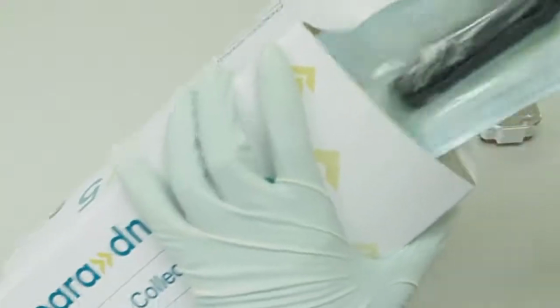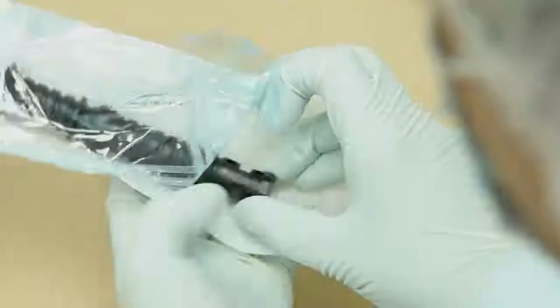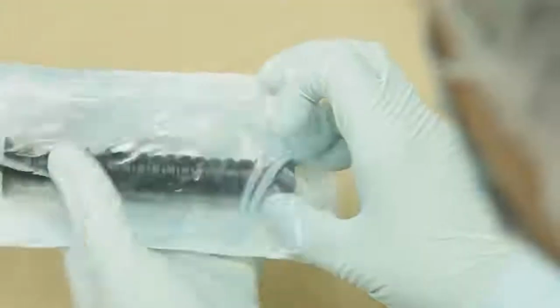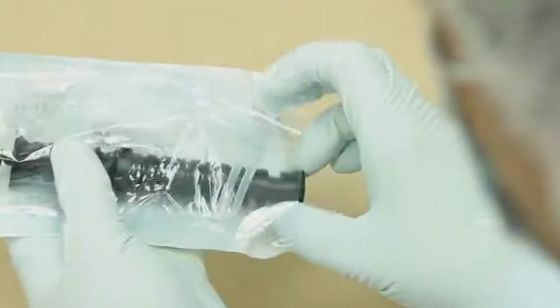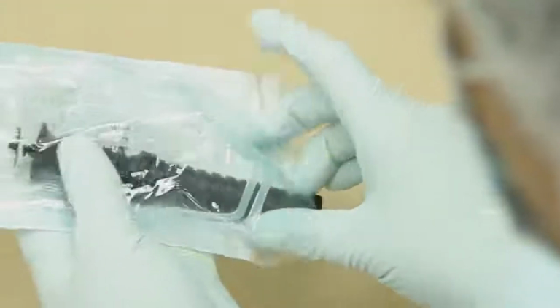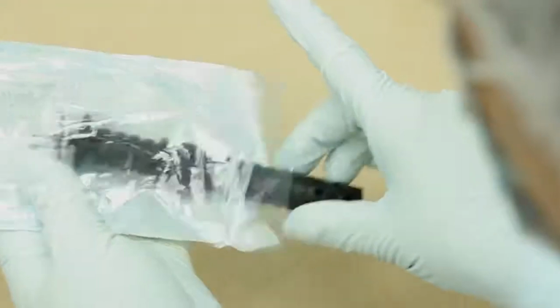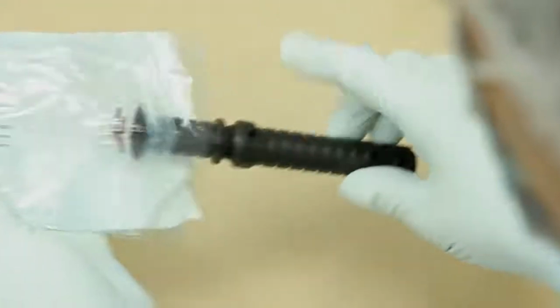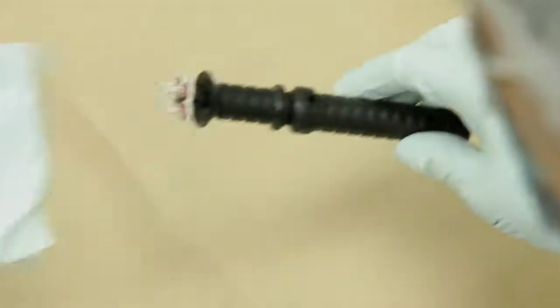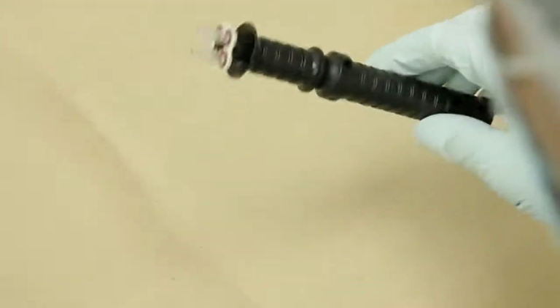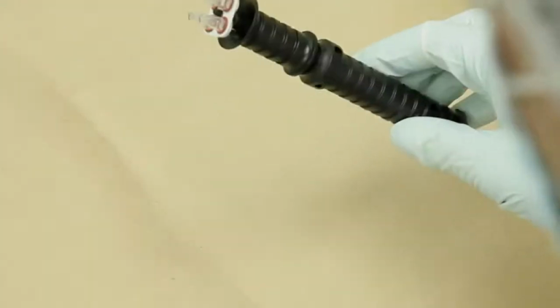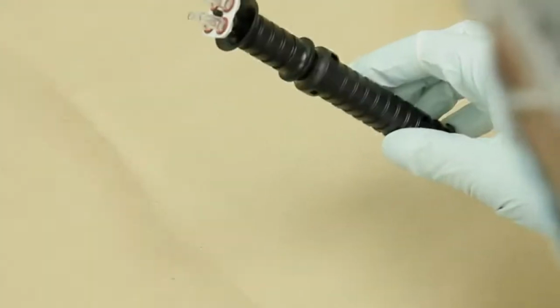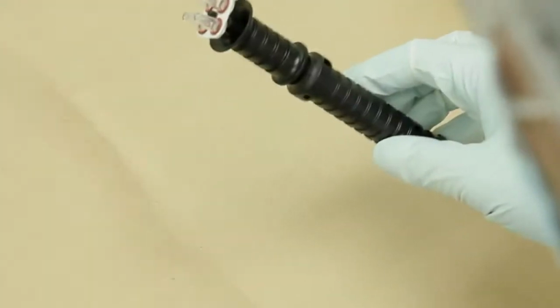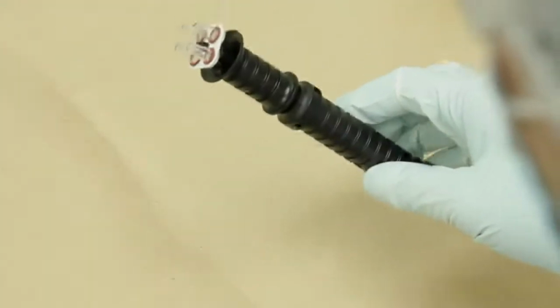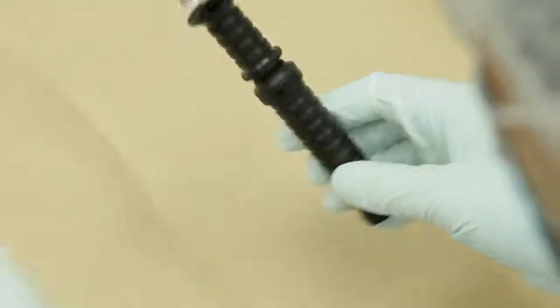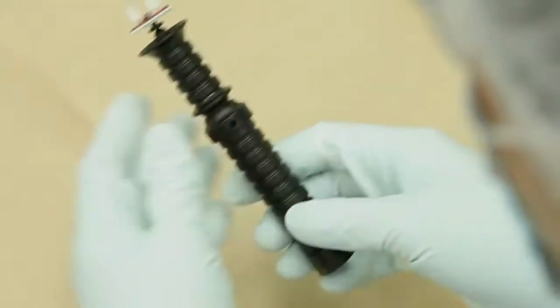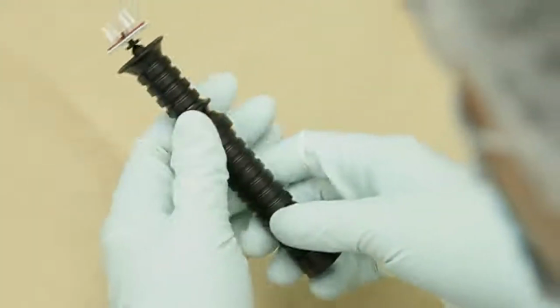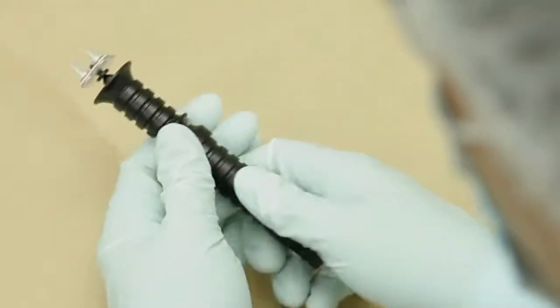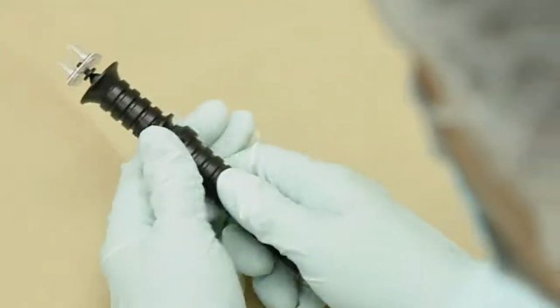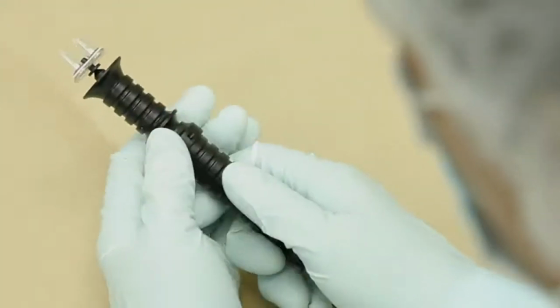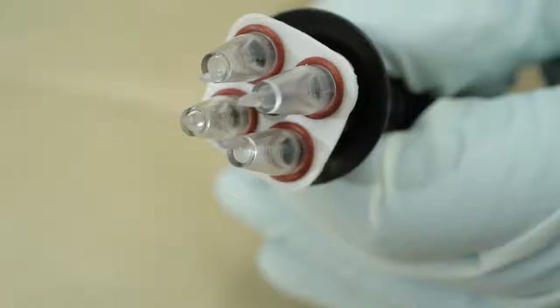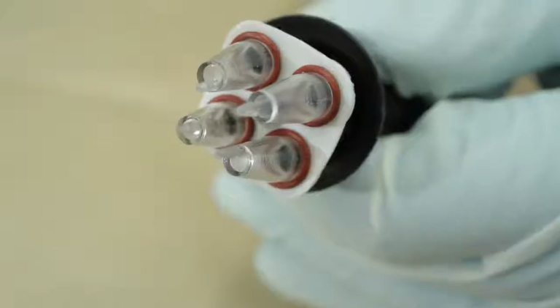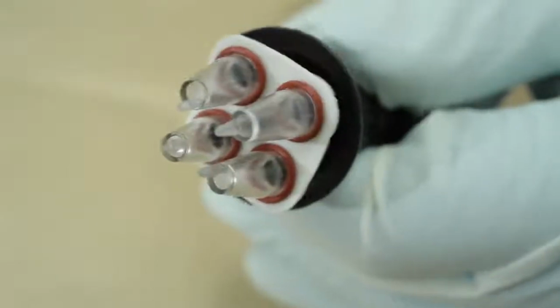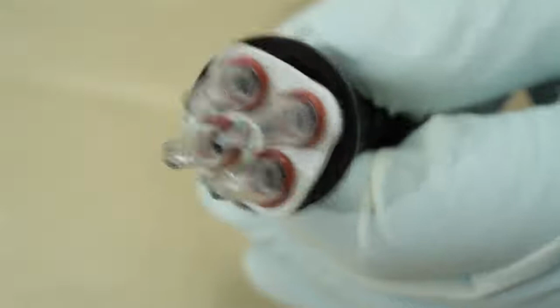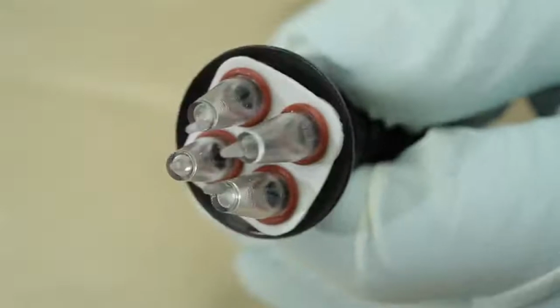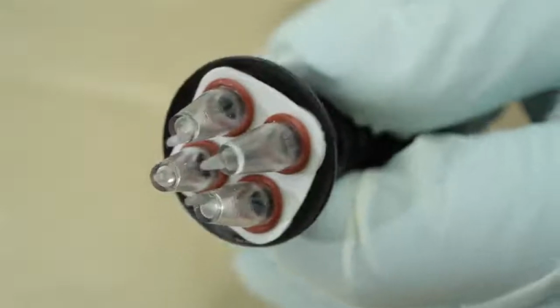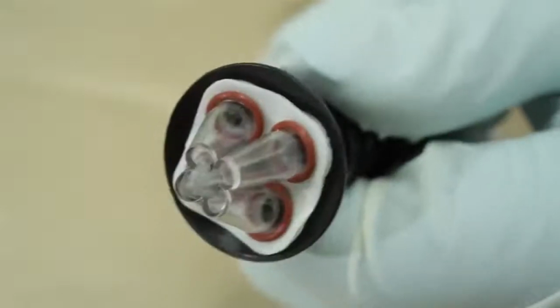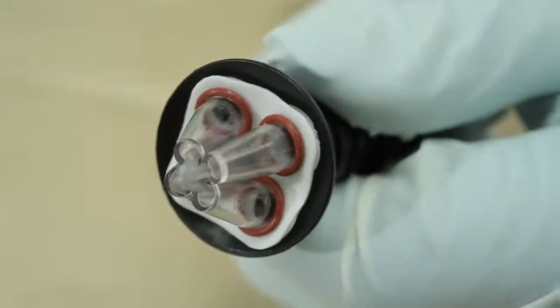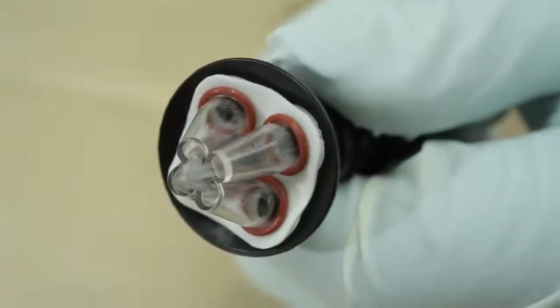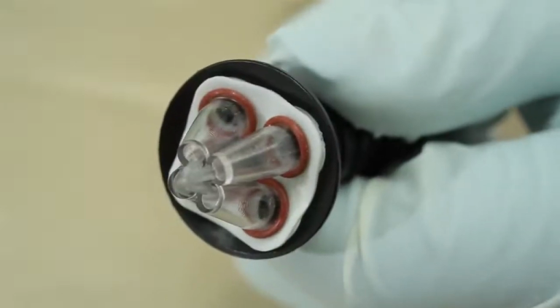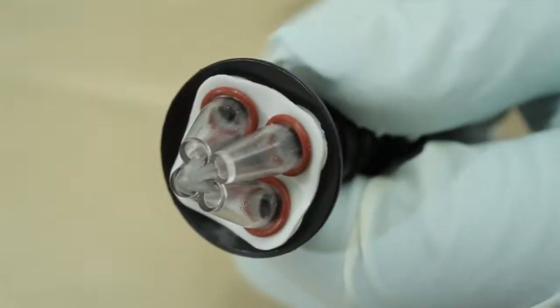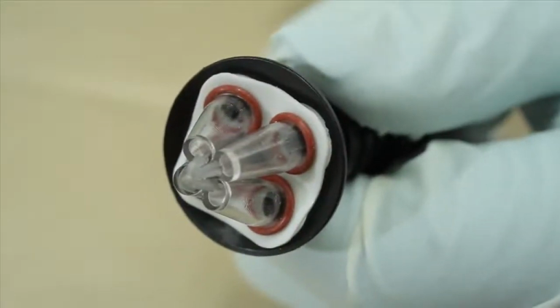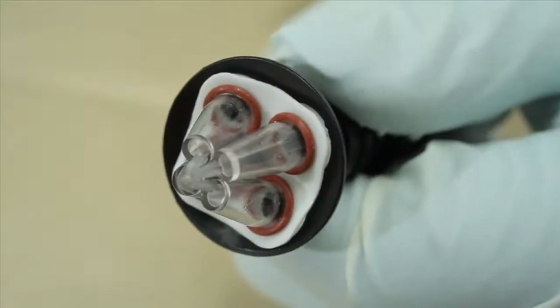After taking the sample collector out of the packaging by the handle, the four nibs become one by pushing the collar forward.